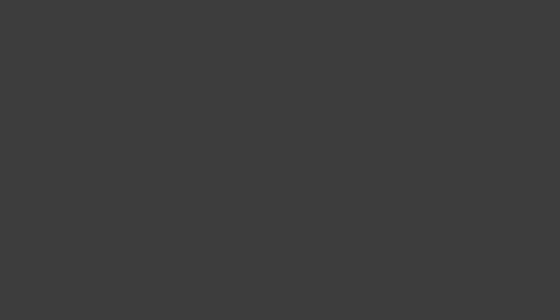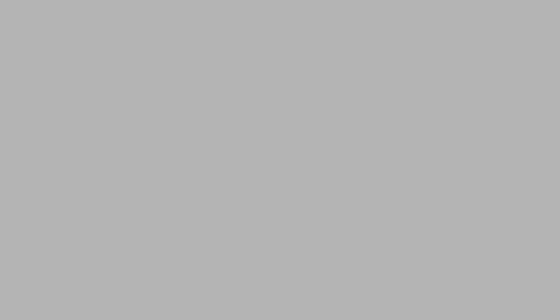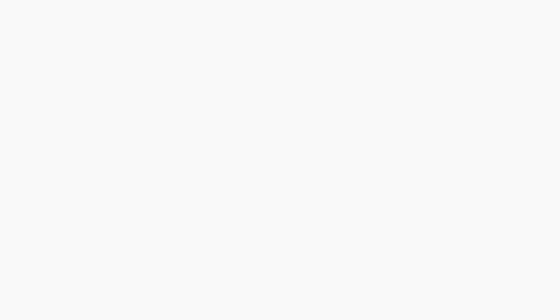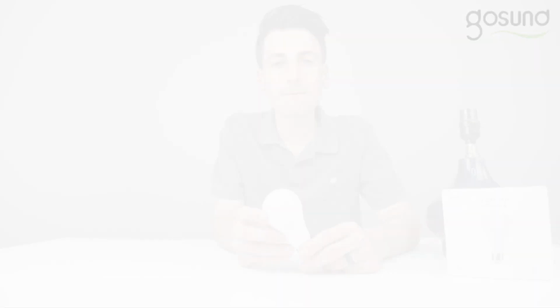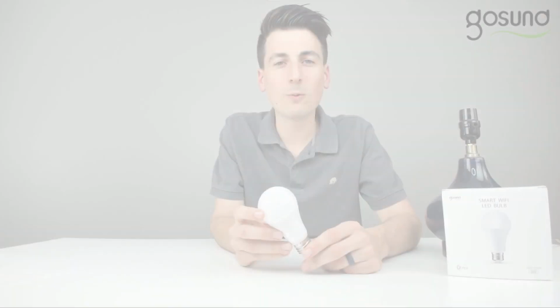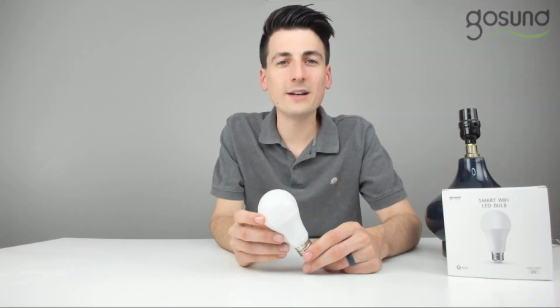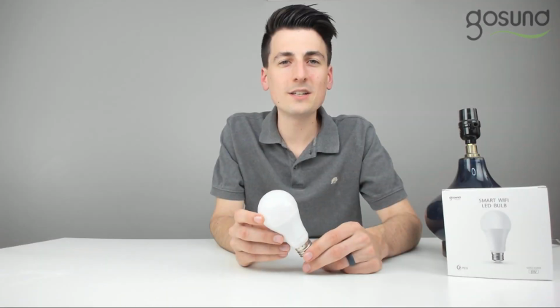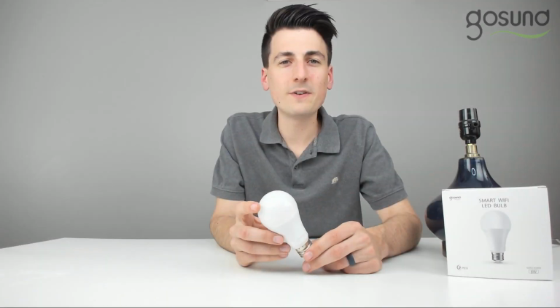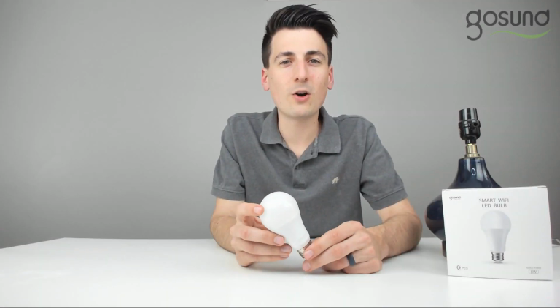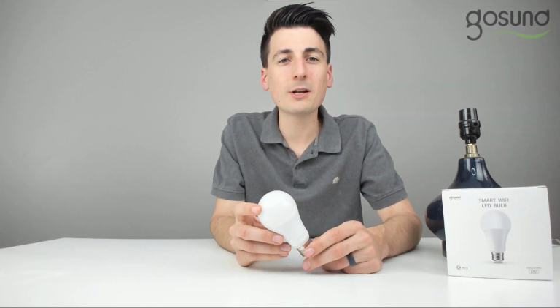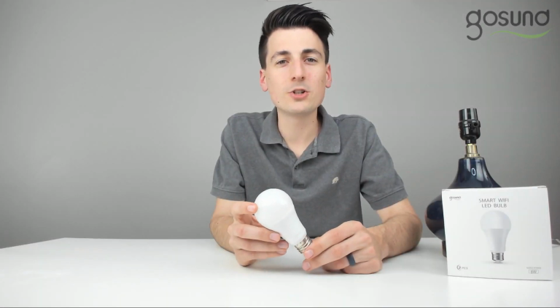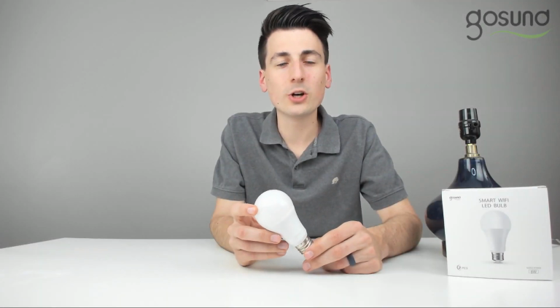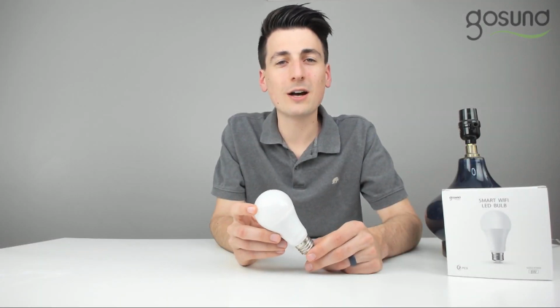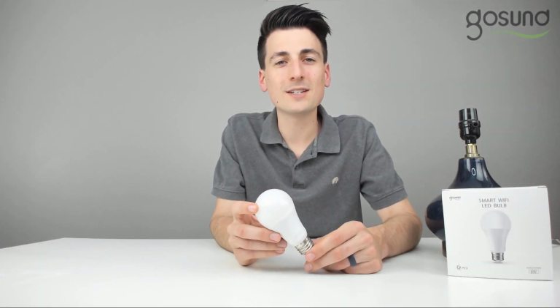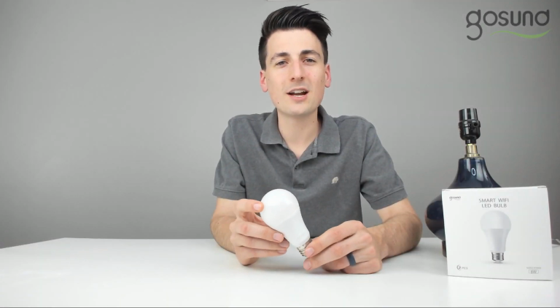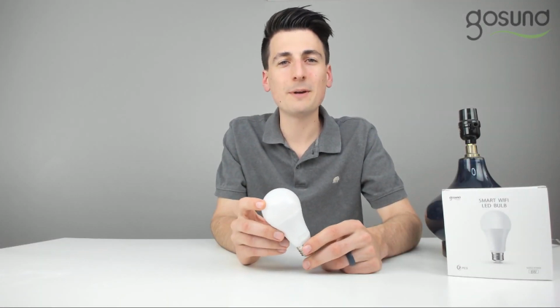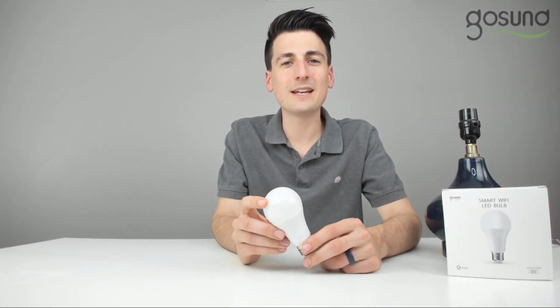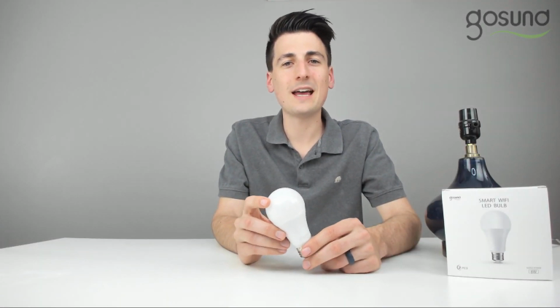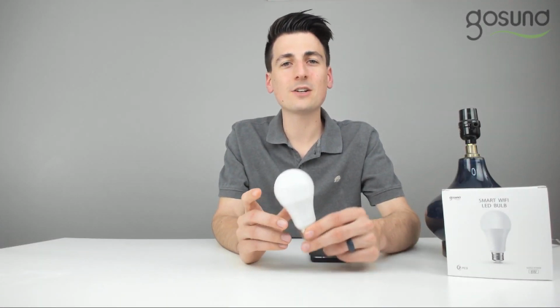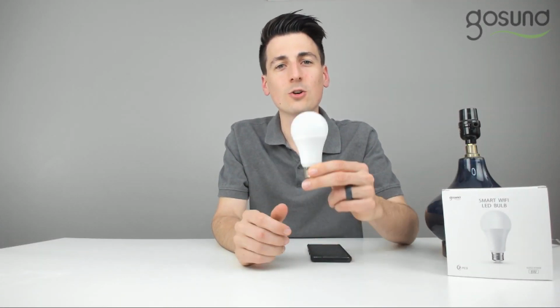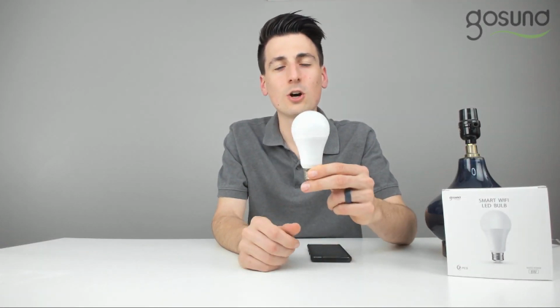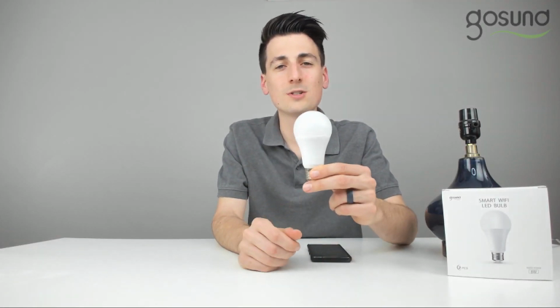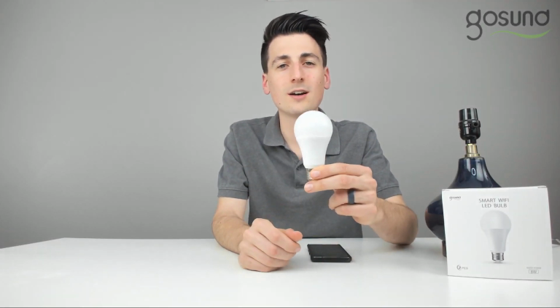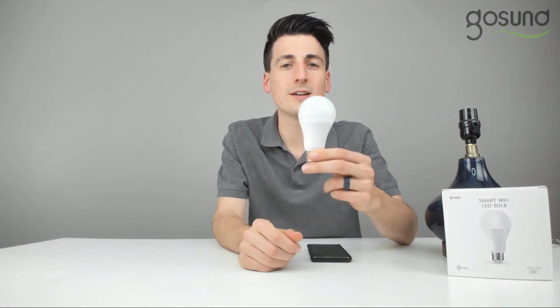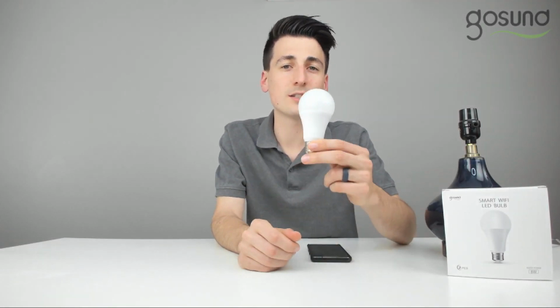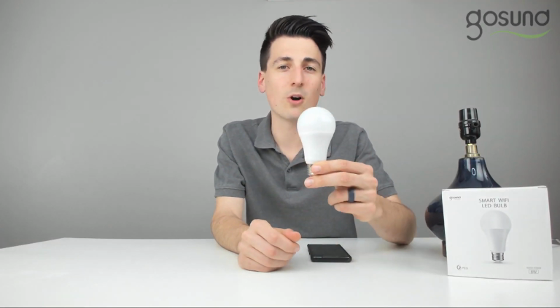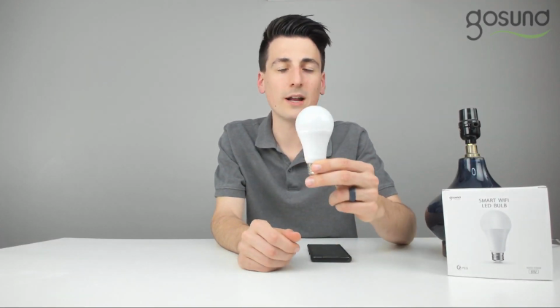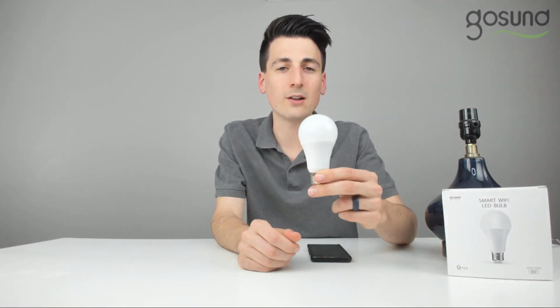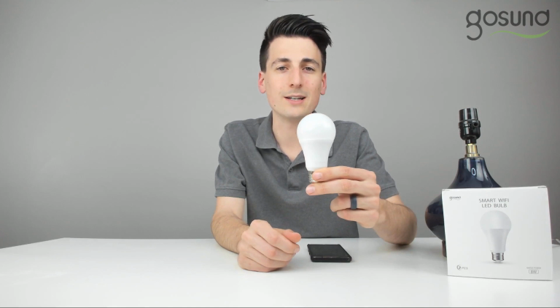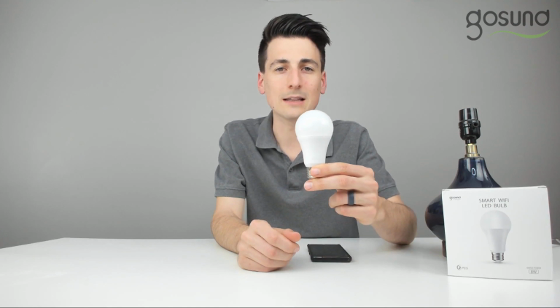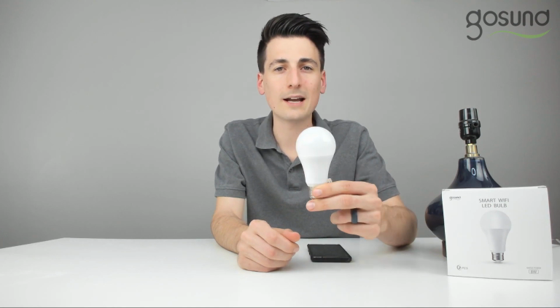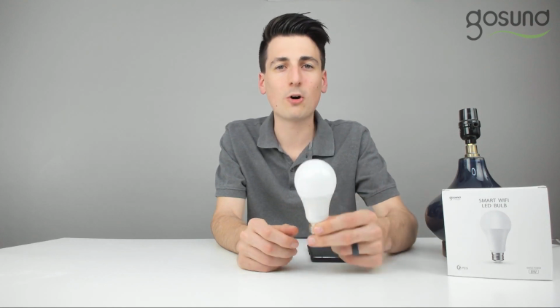Hey everyone, in this video I'm going to show you how to set up and connect your GoSun smart LED light bulb.